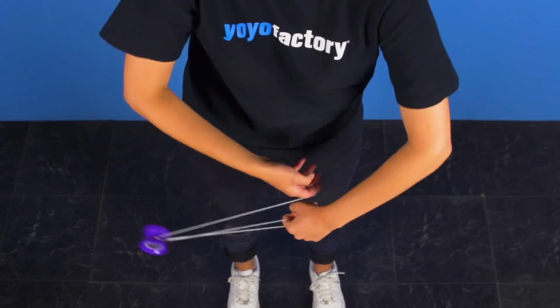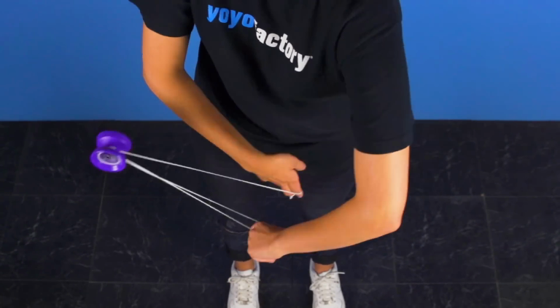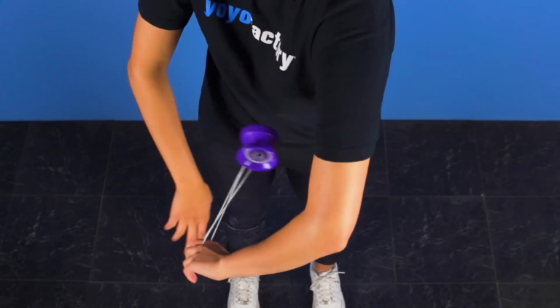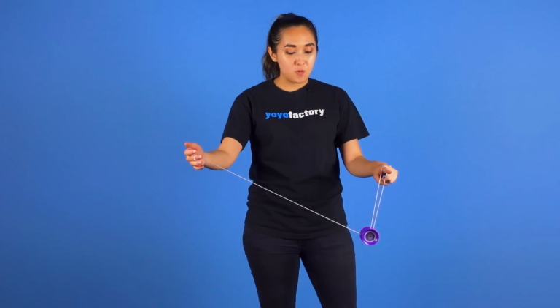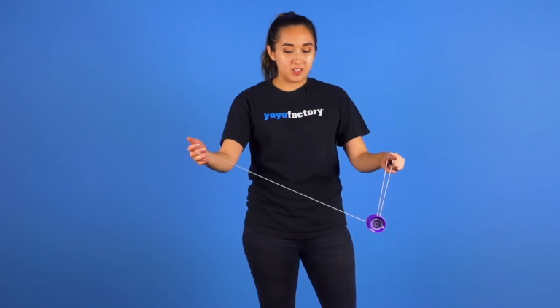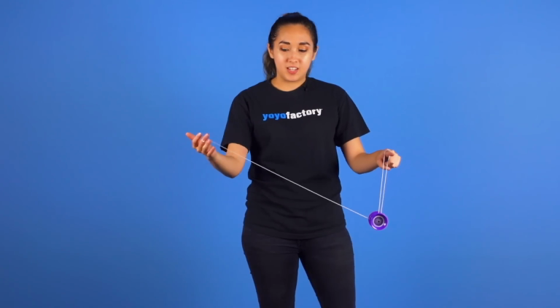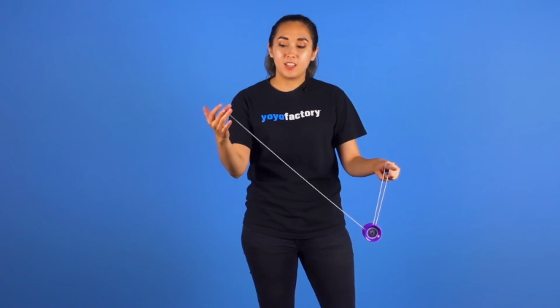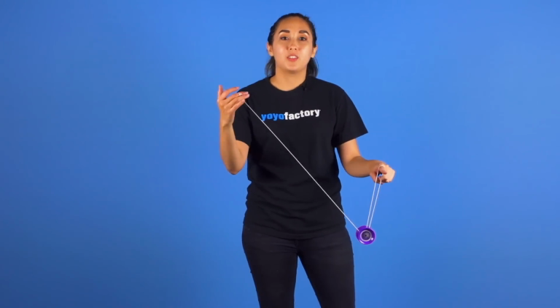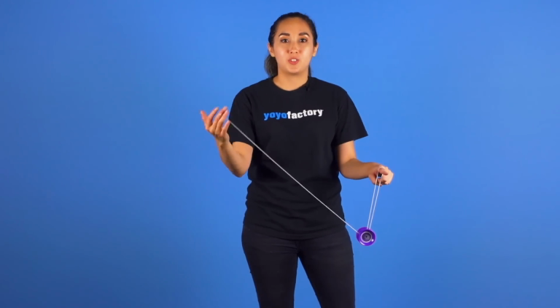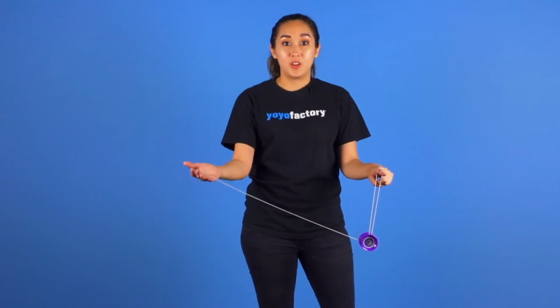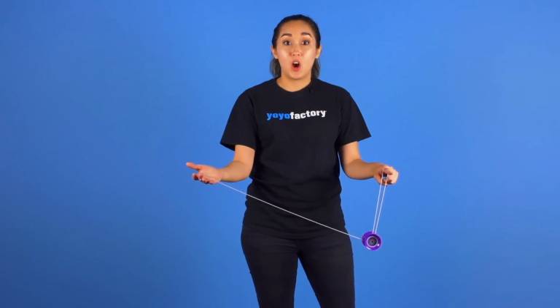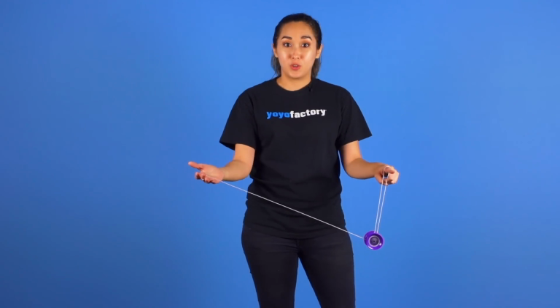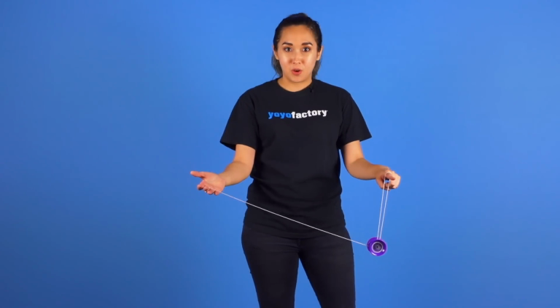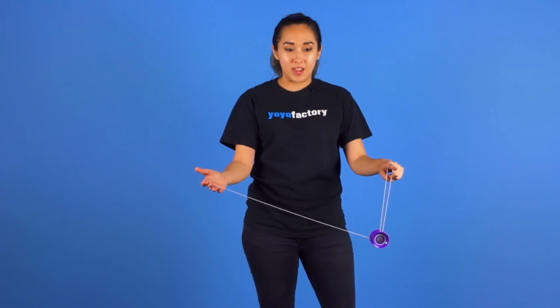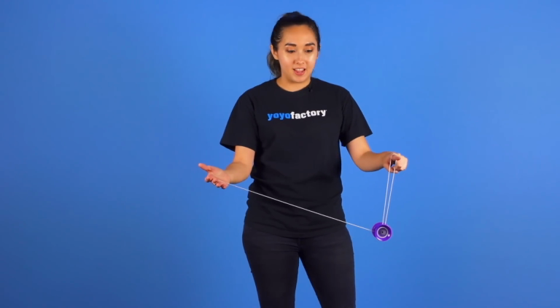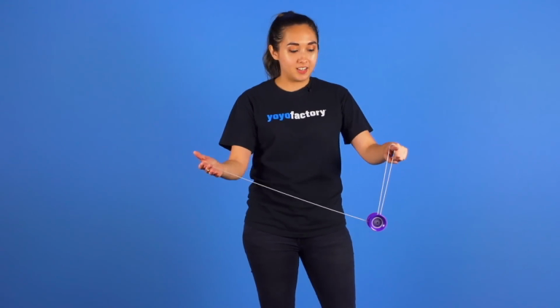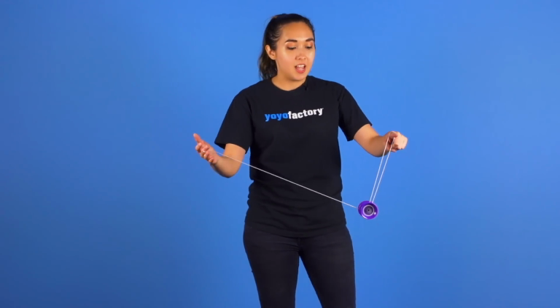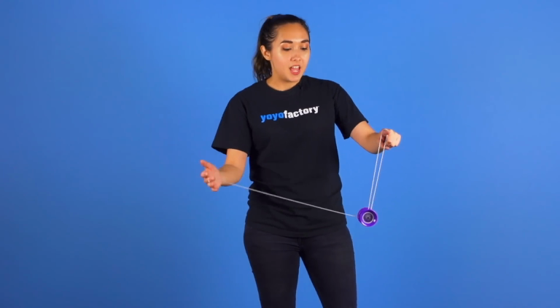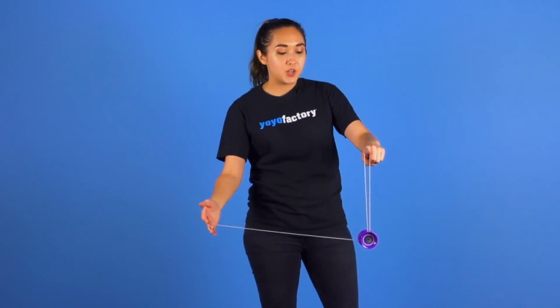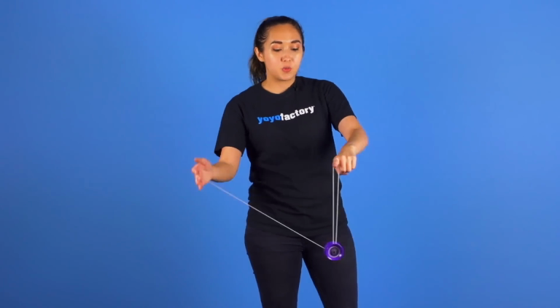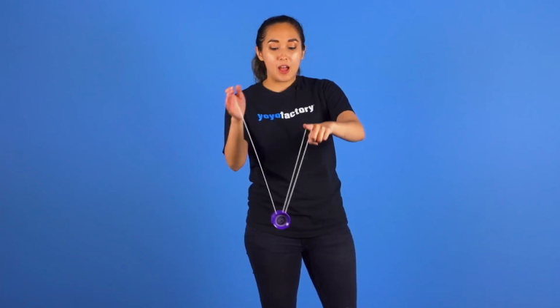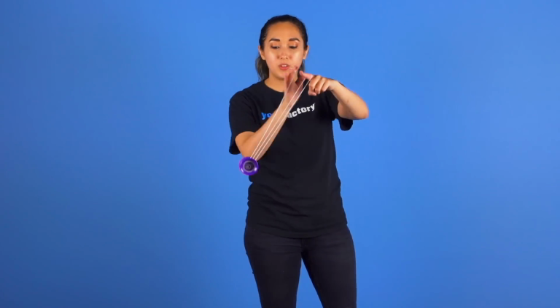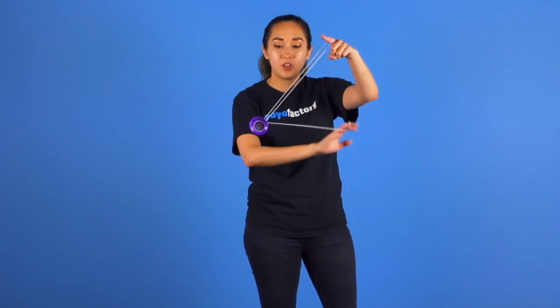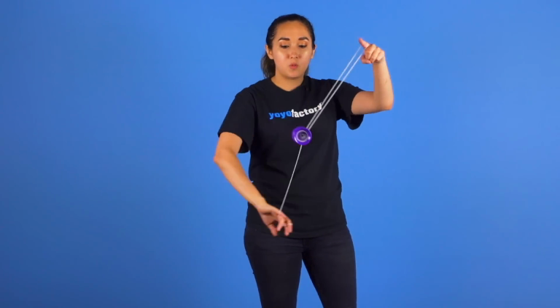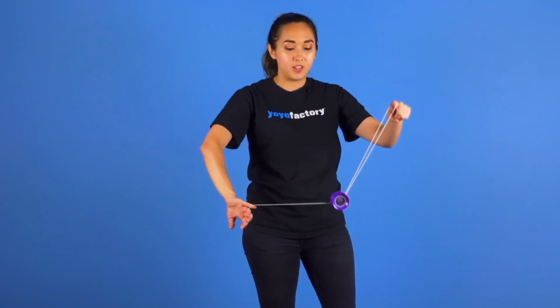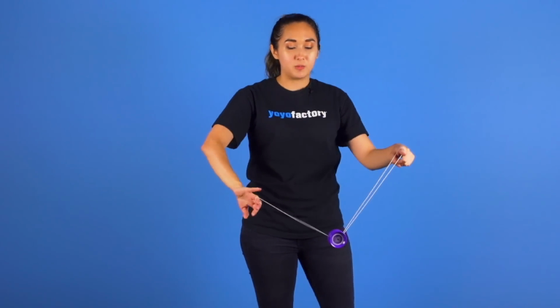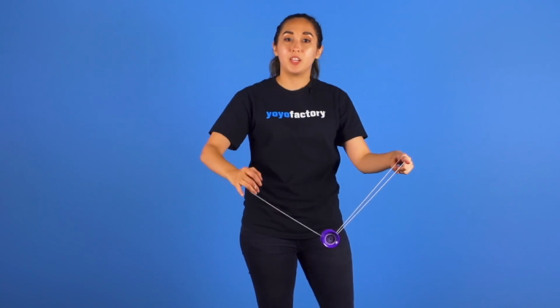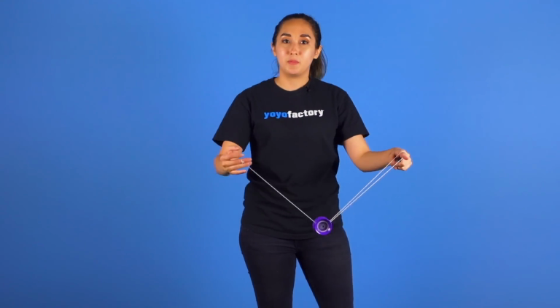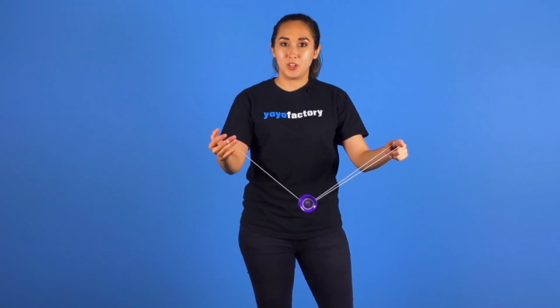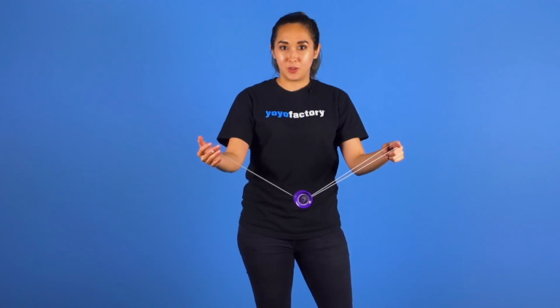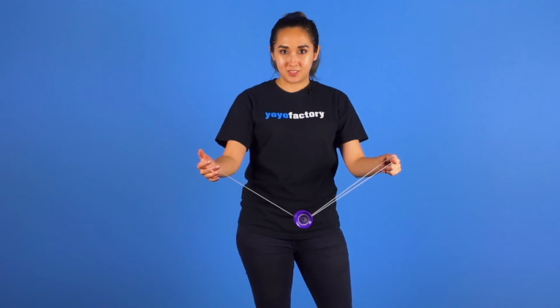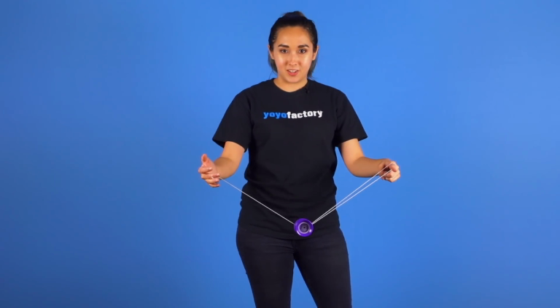You now want to take the string on your throw hand and go around the yoyo once while keeping the yoyo still.